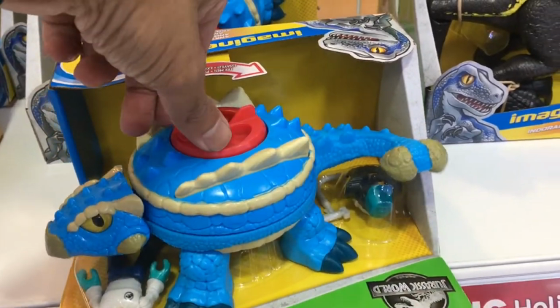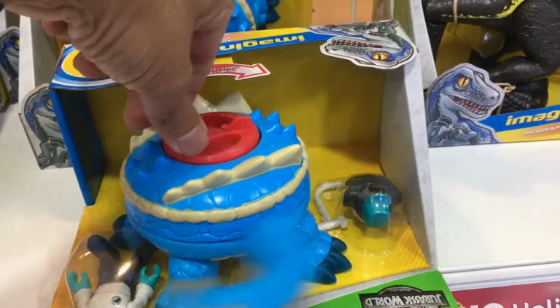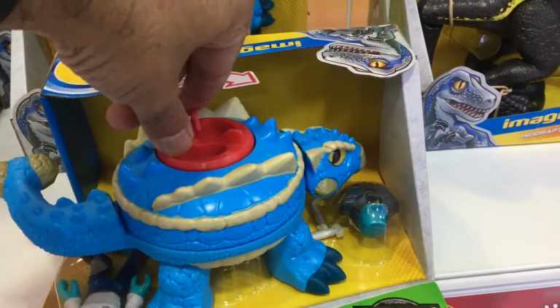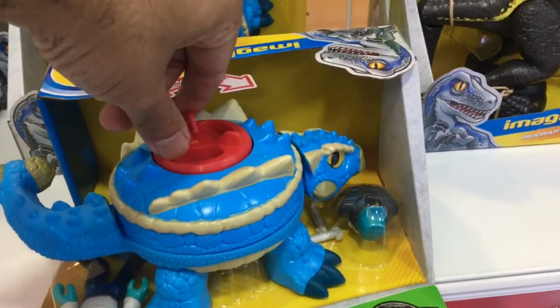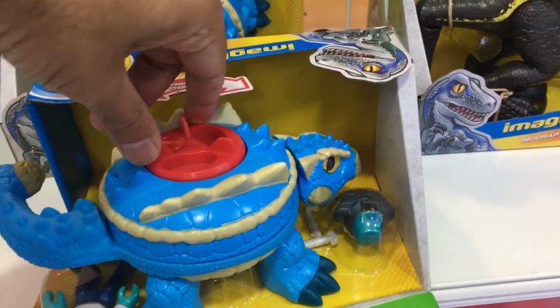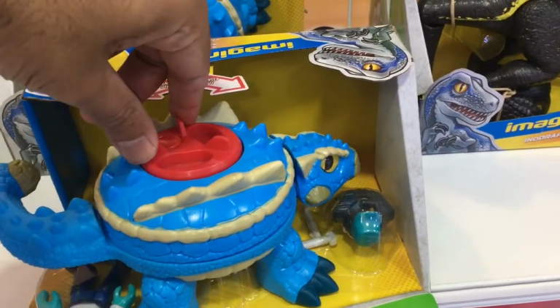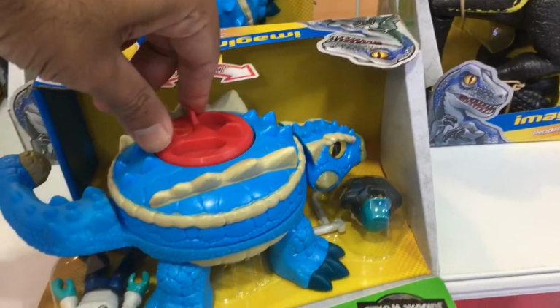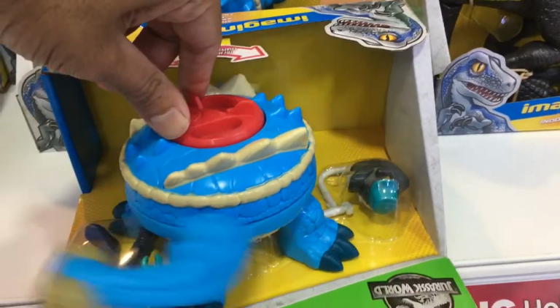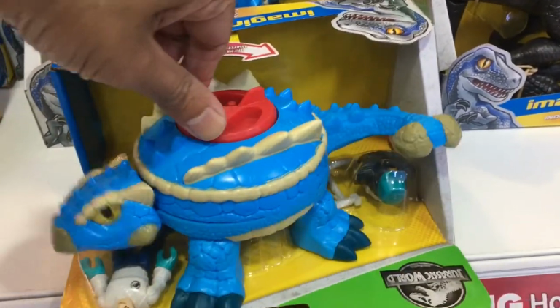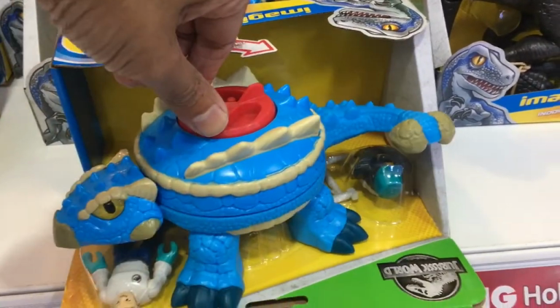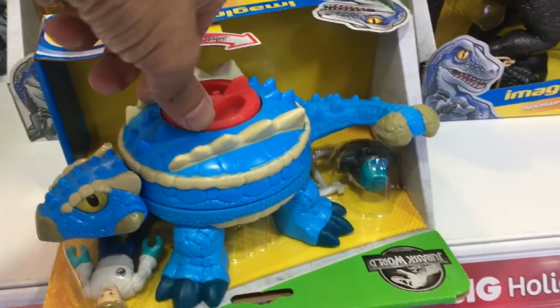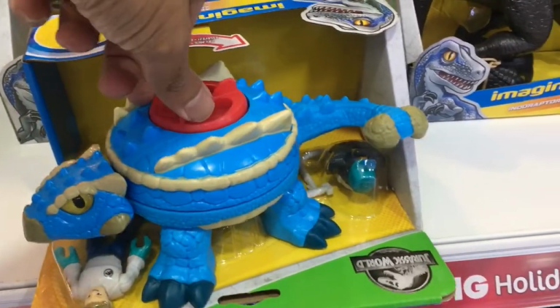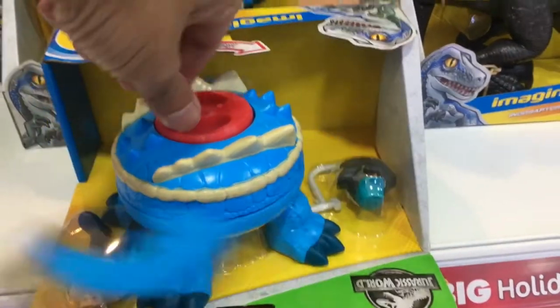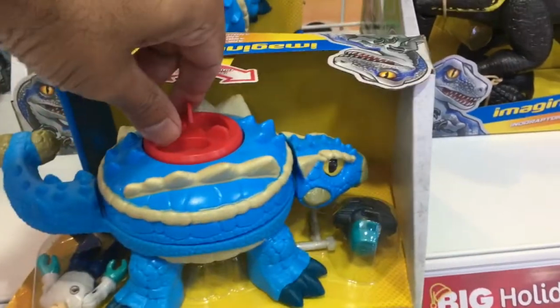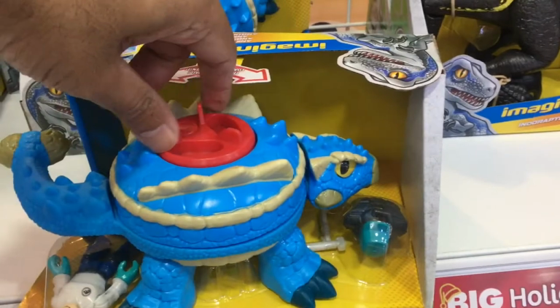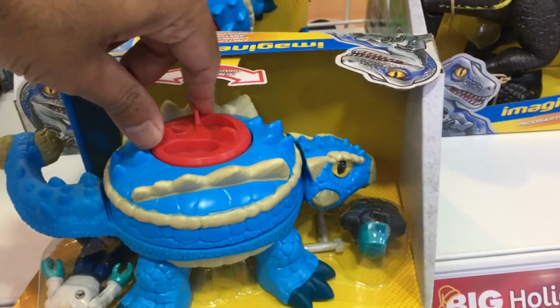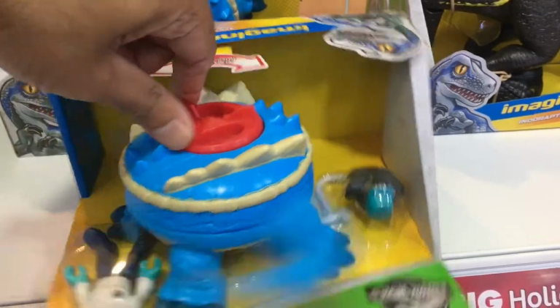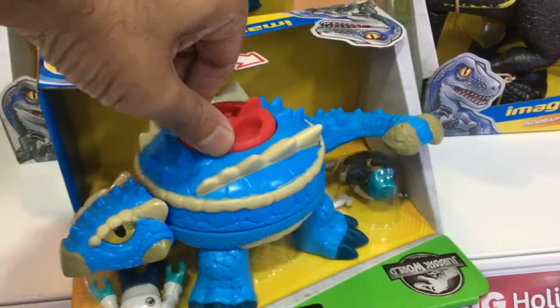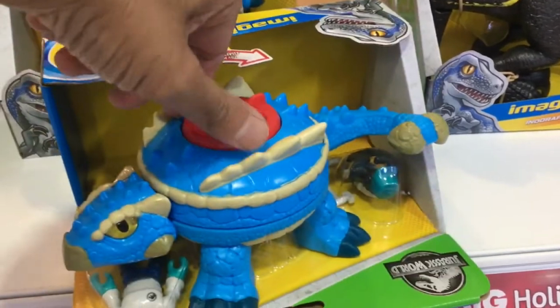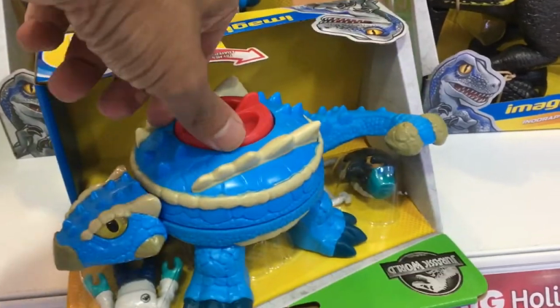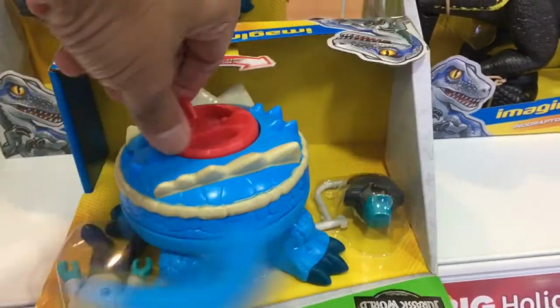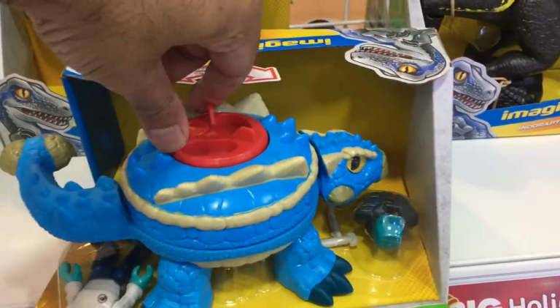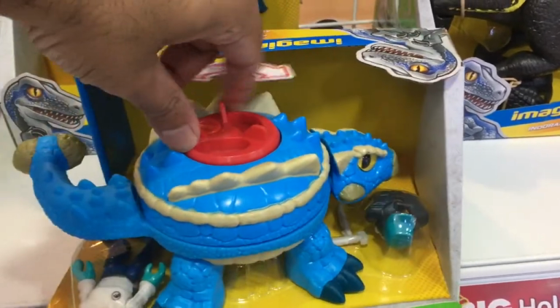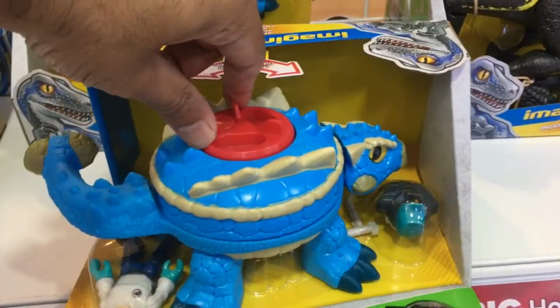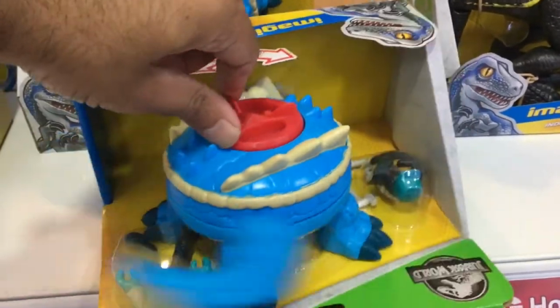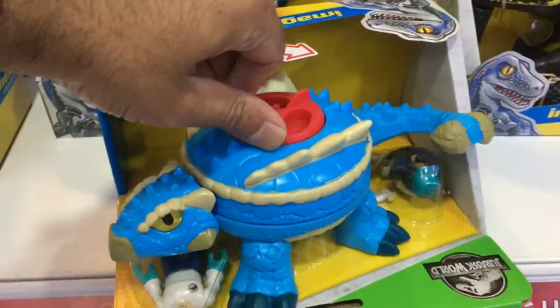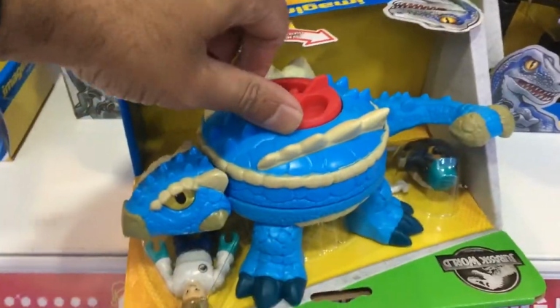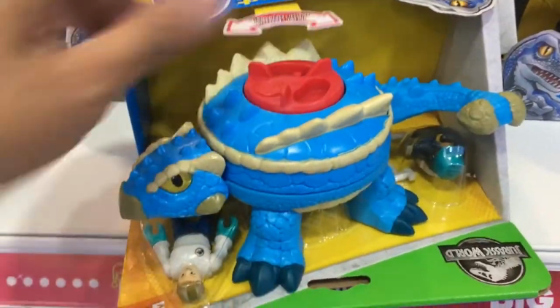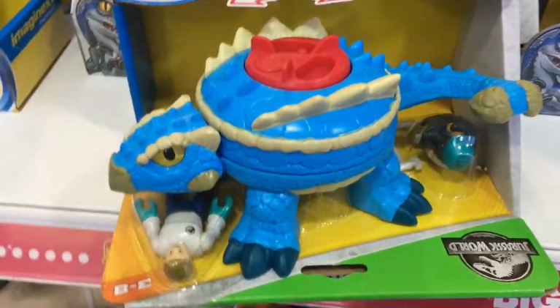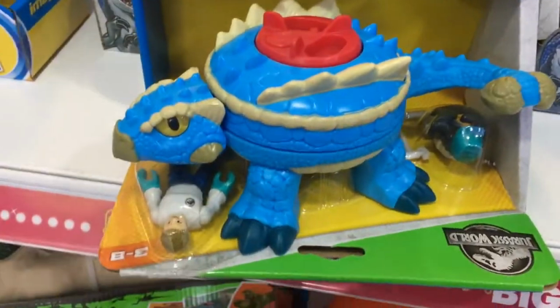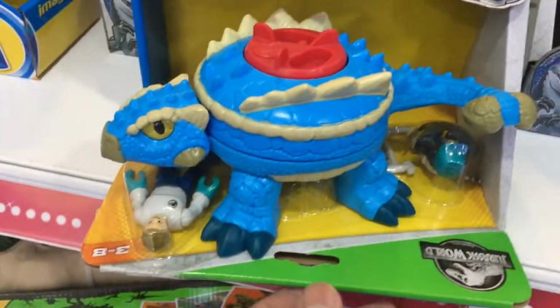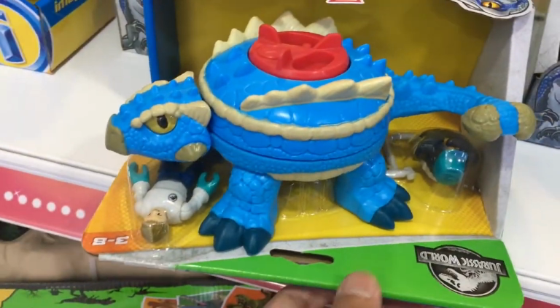The action feature here has you turning the knob on the creature's back to get the tail swinging about. Let's see how that works.